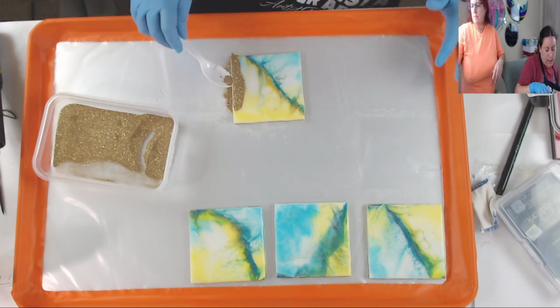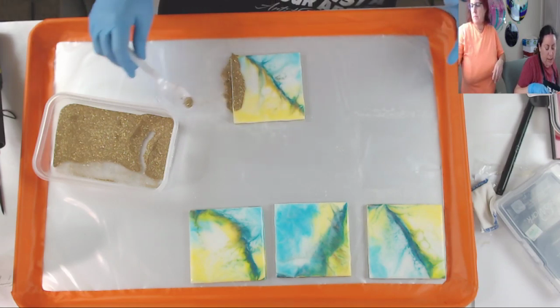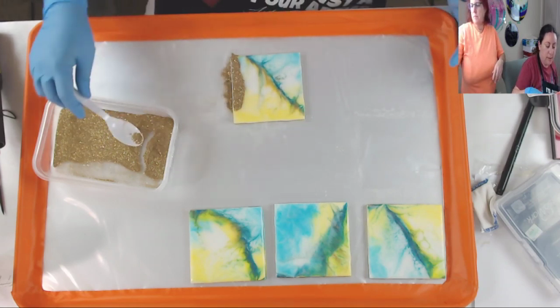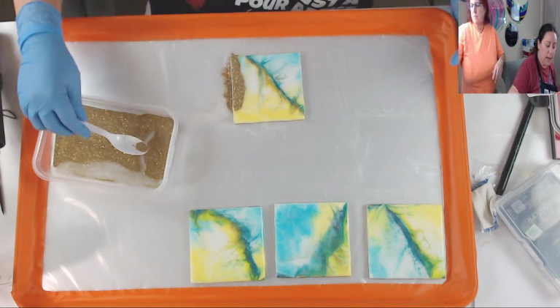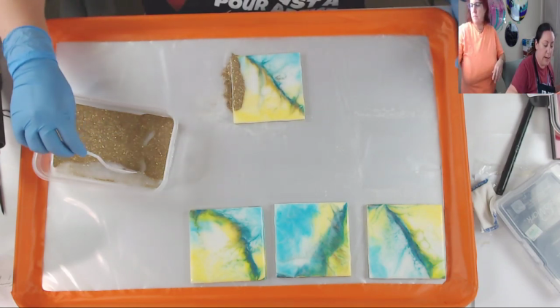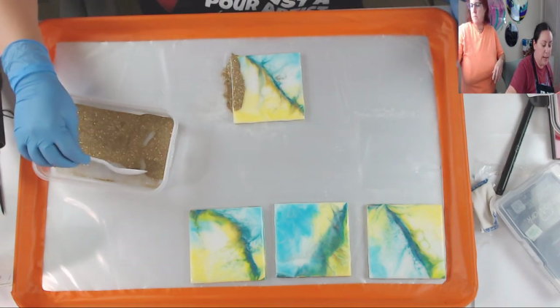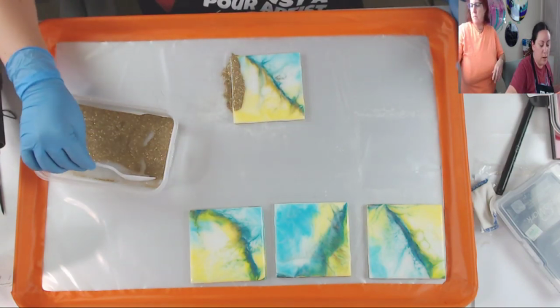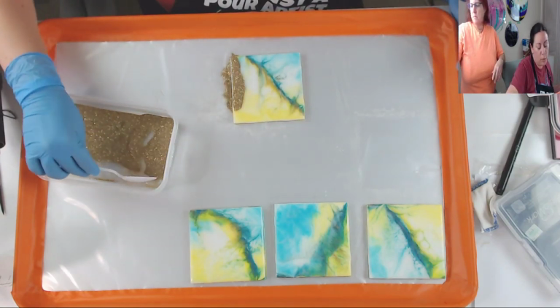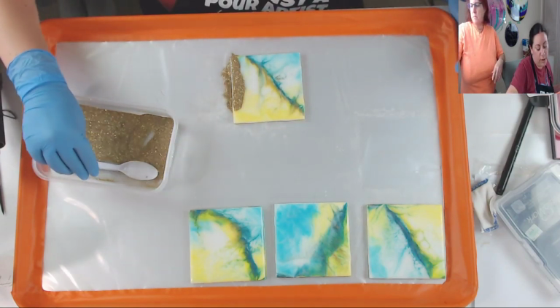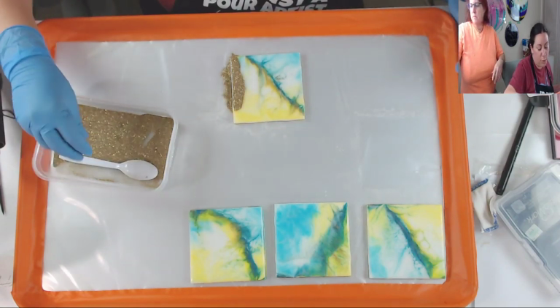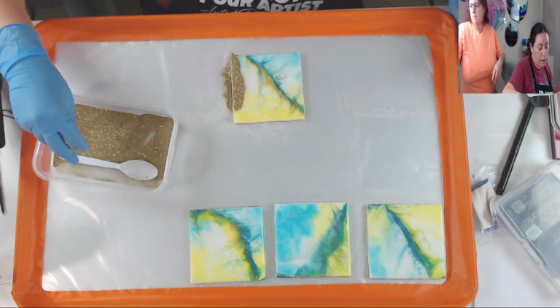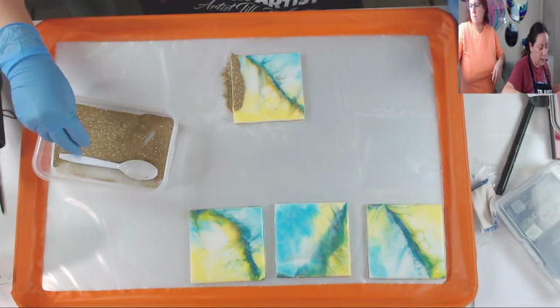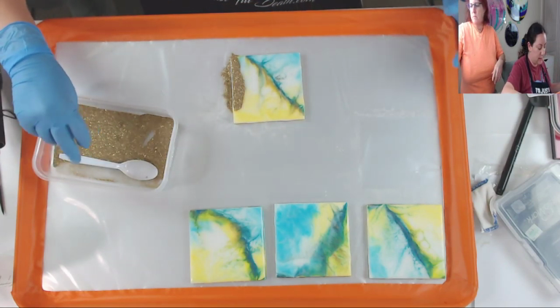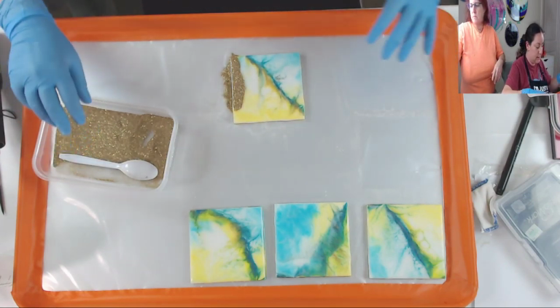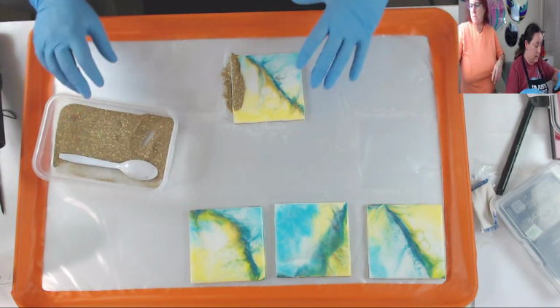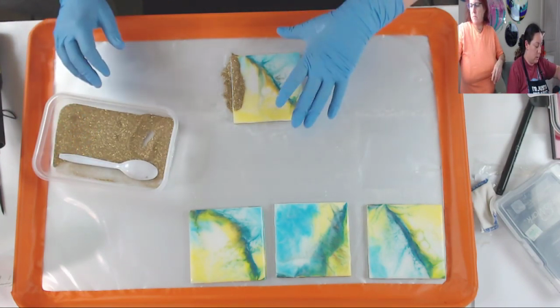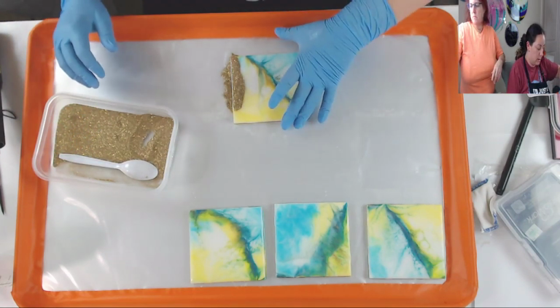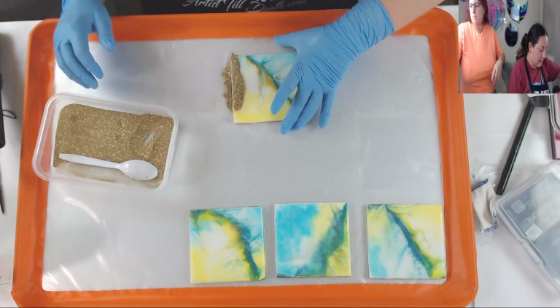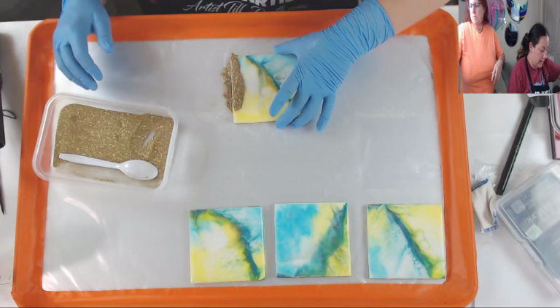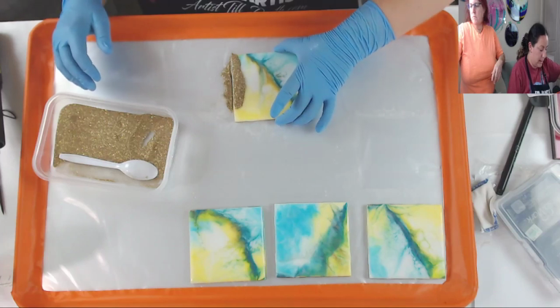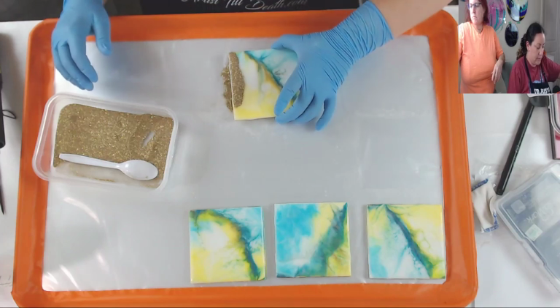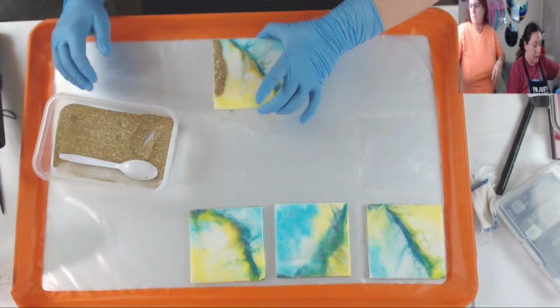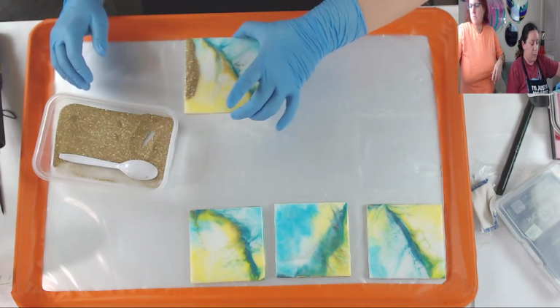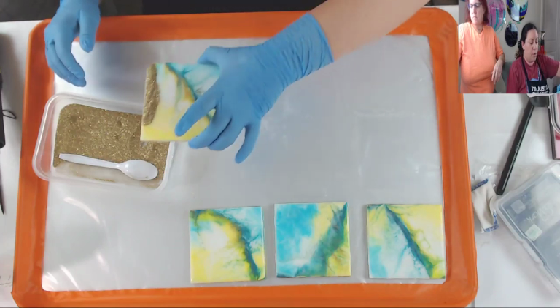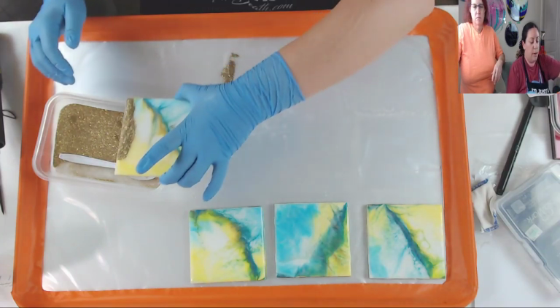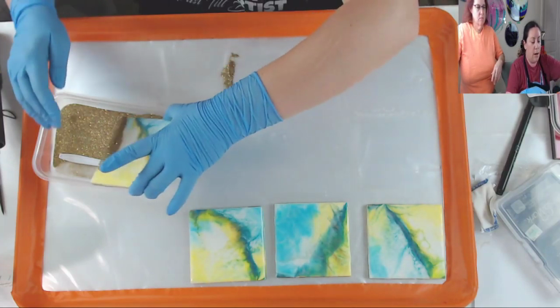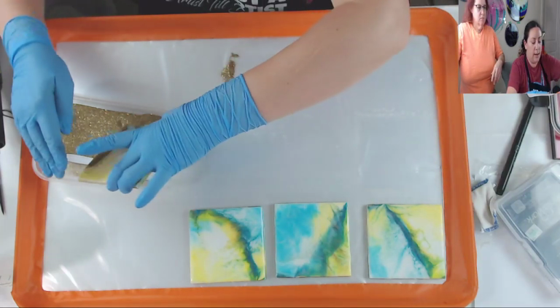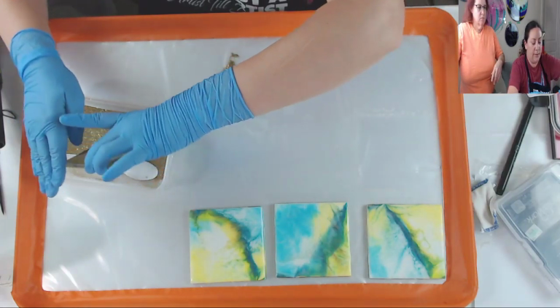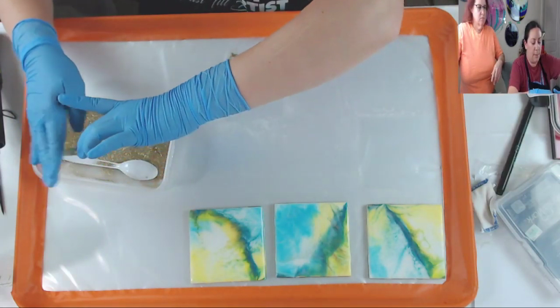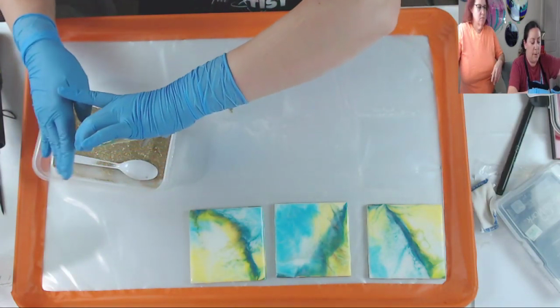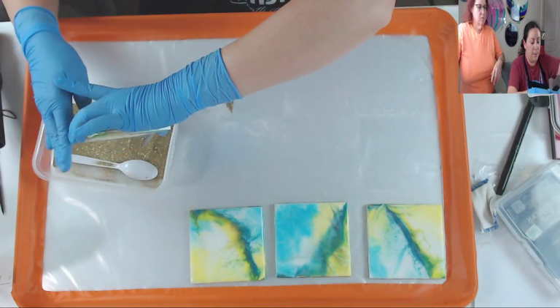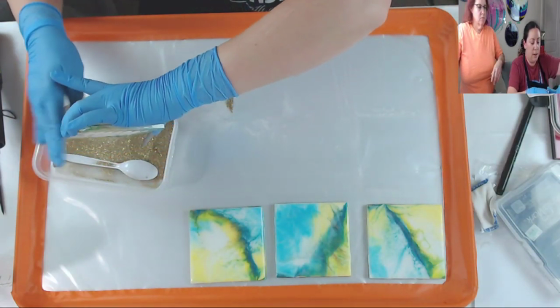This is called a gold tinsel embossing powder by Ranger. They make all kinds of embossing powder colors - mattes and all sorts of things, different brands. This is just the one I get at Hobby Lobby because that's the one they carry. I like Ranger products. So you just pour it on - and I forgot my paper!